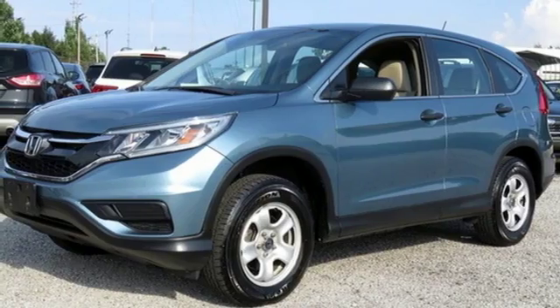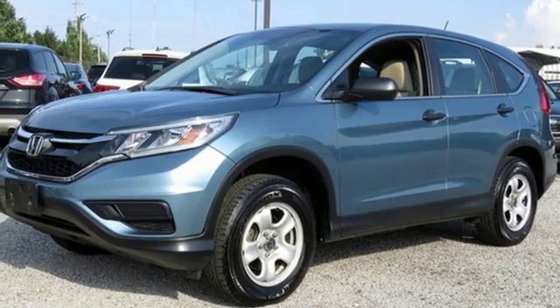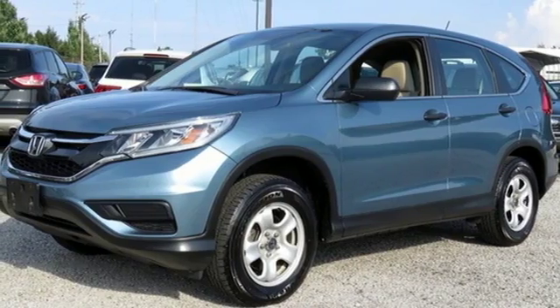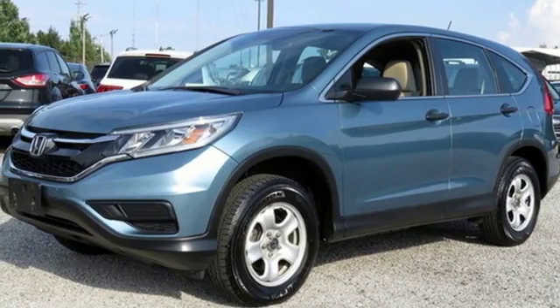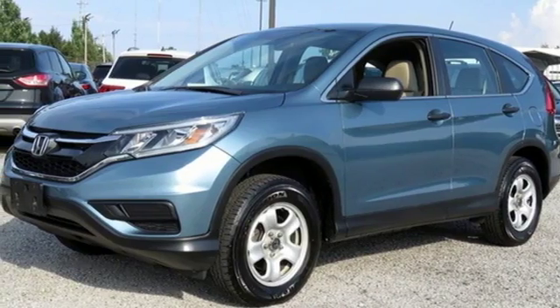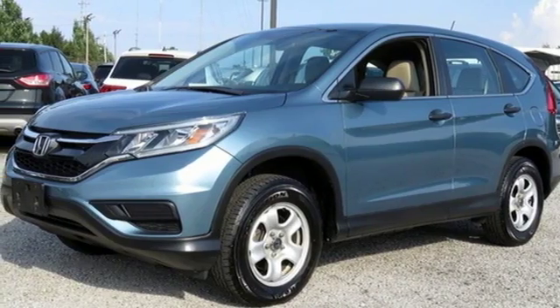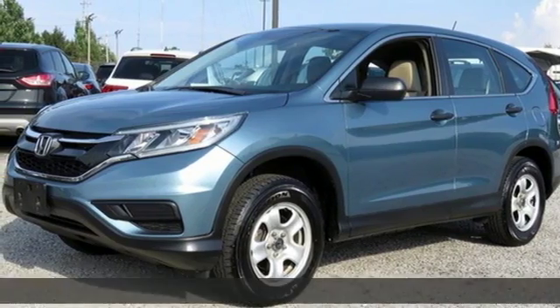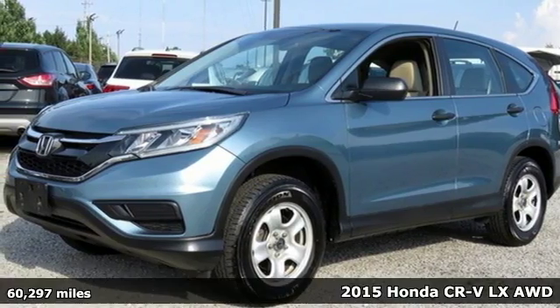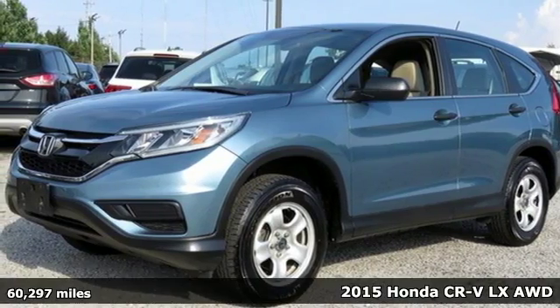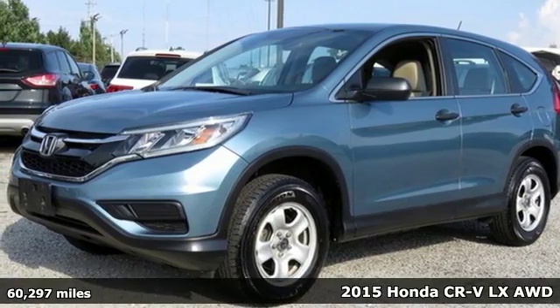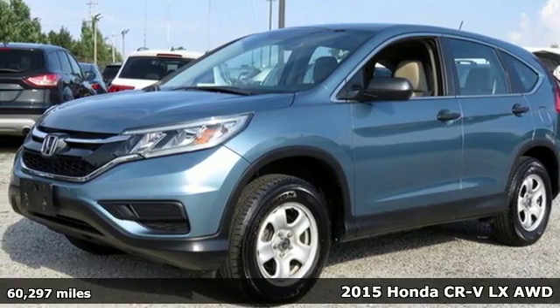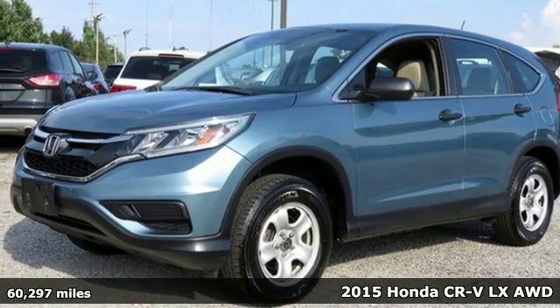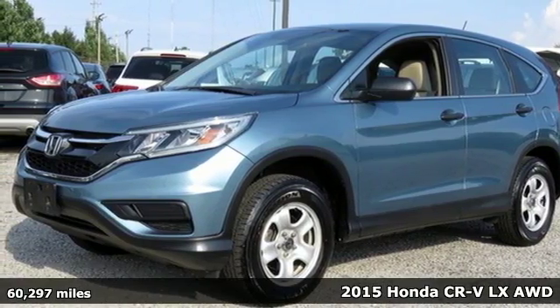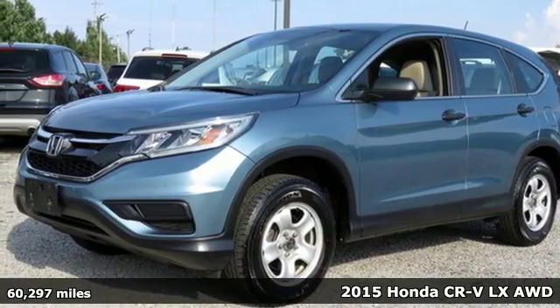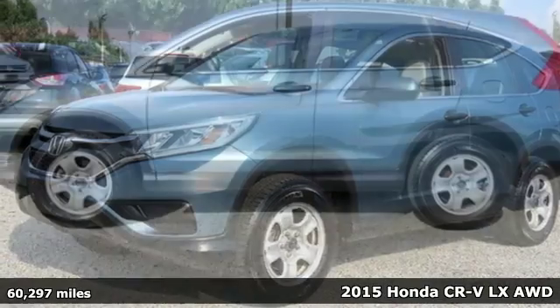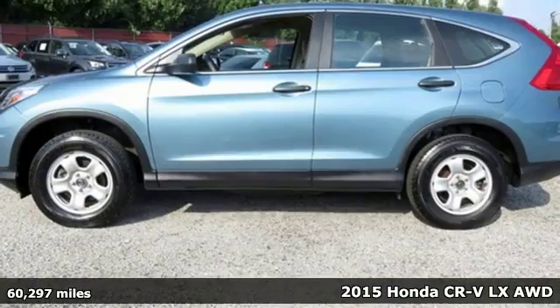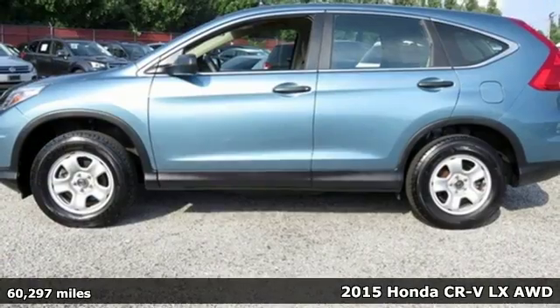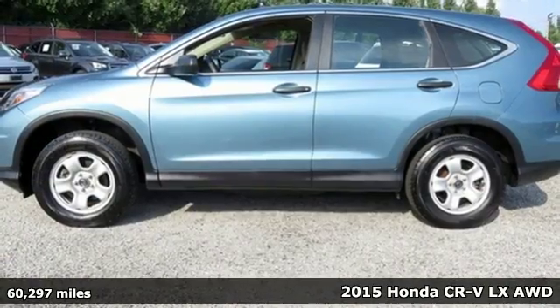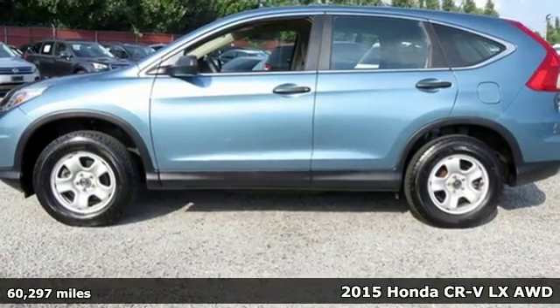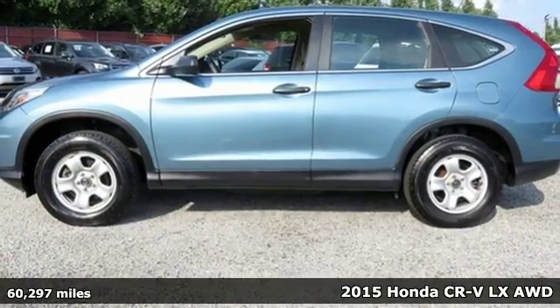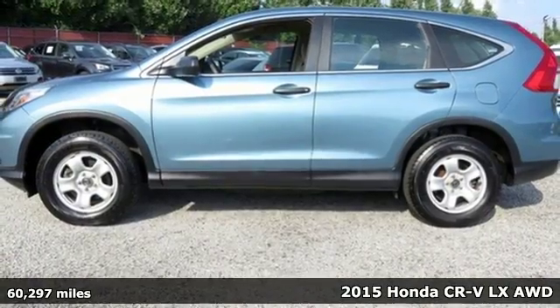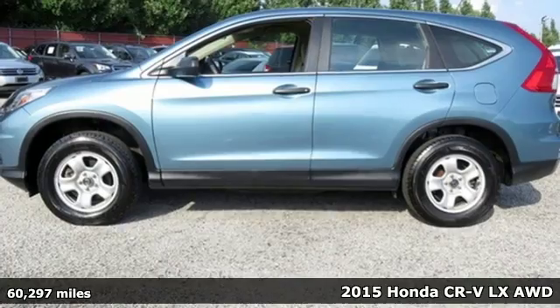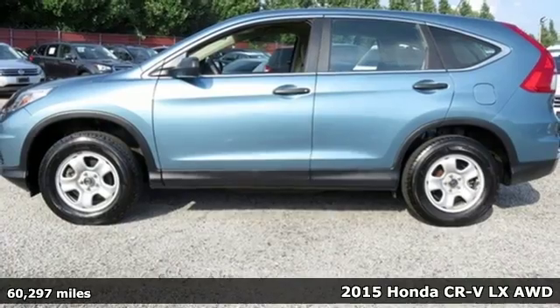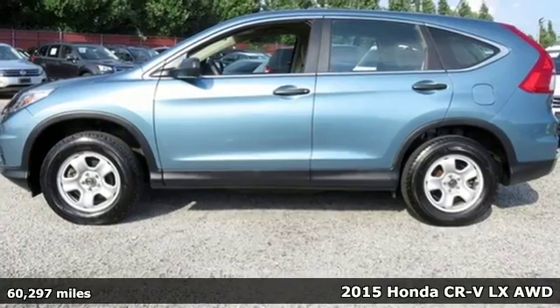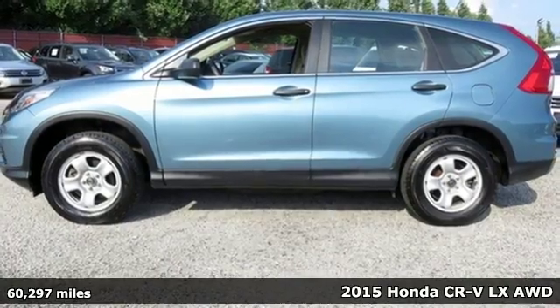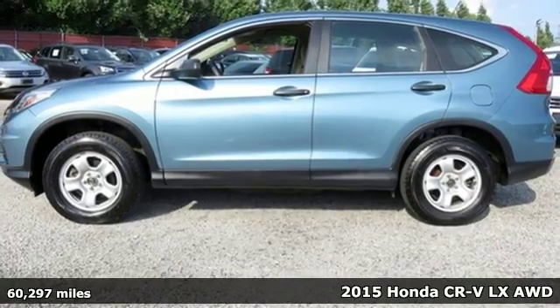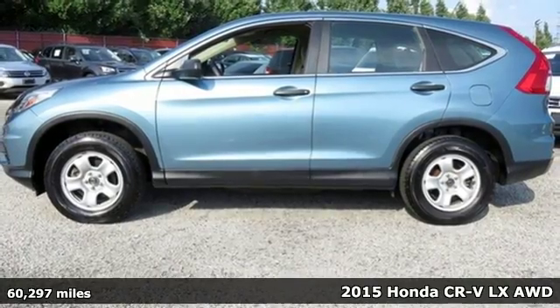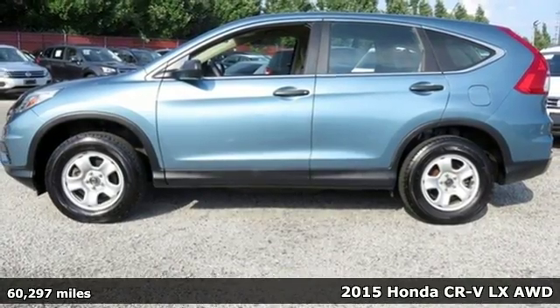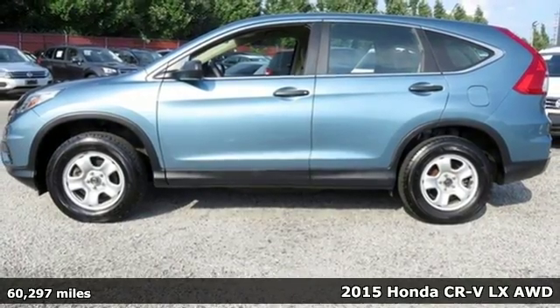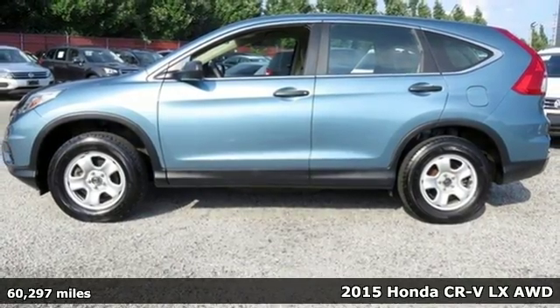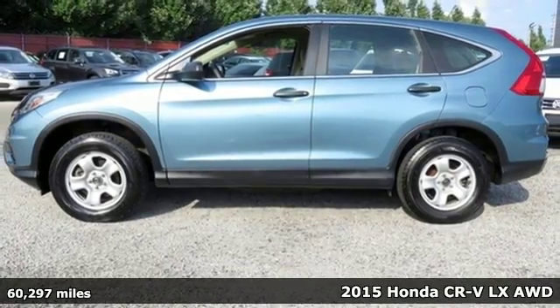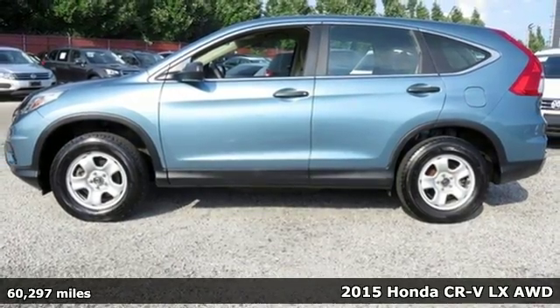It's a 2015 Honda CR-V. Capability without compromise isn't a dream, it's a CR-V.